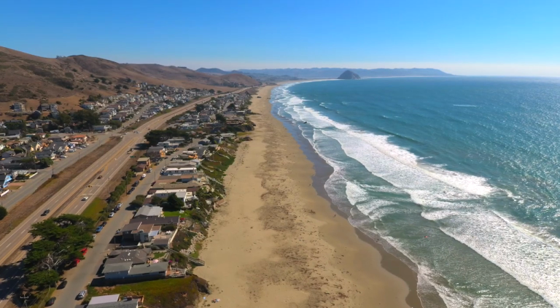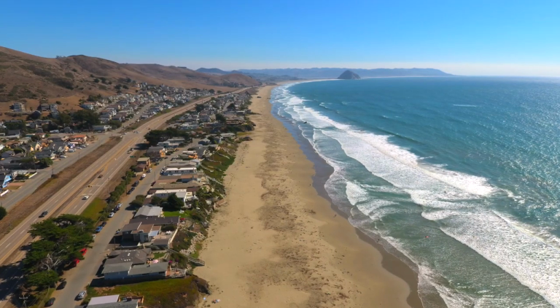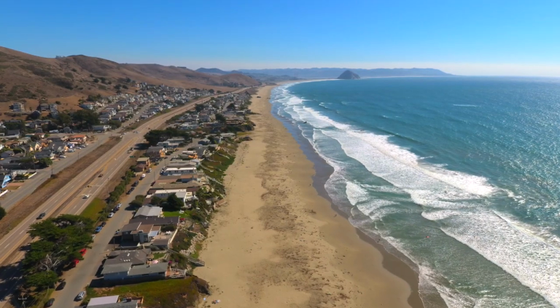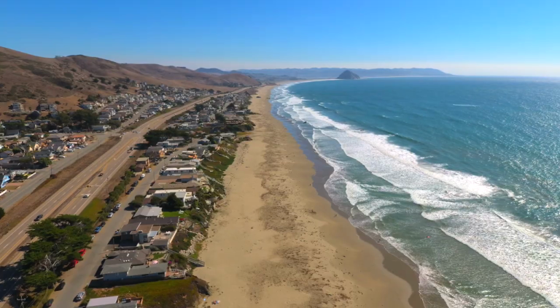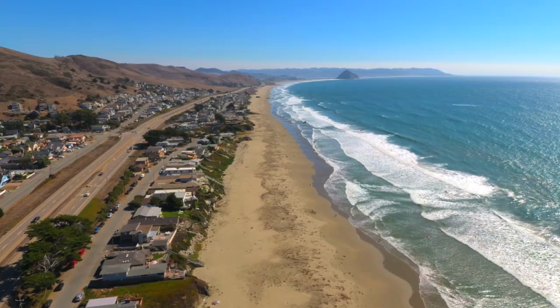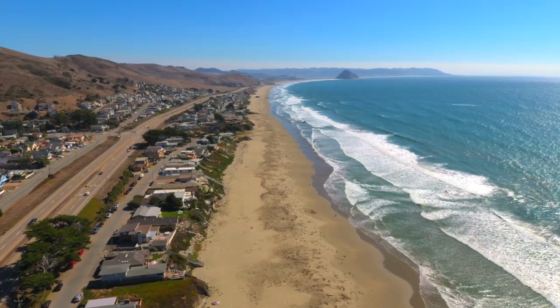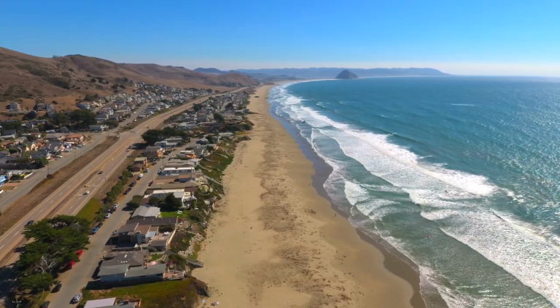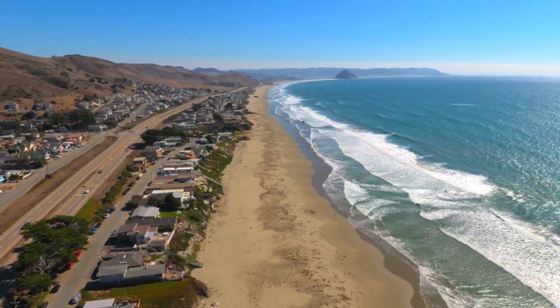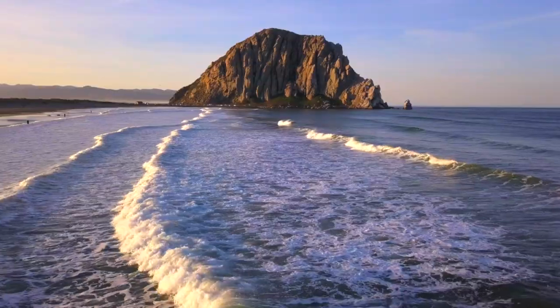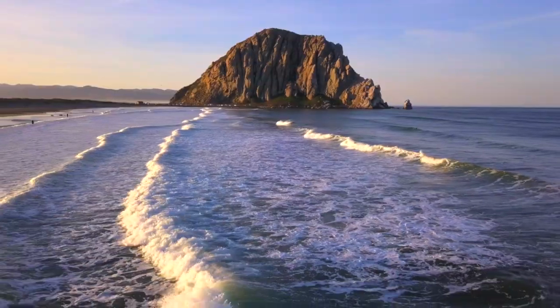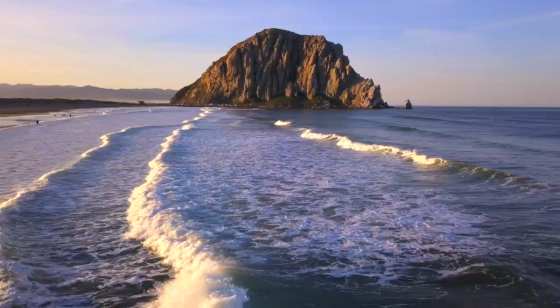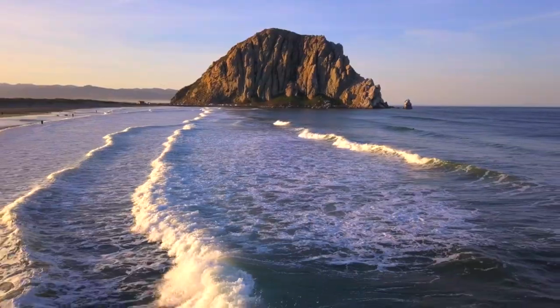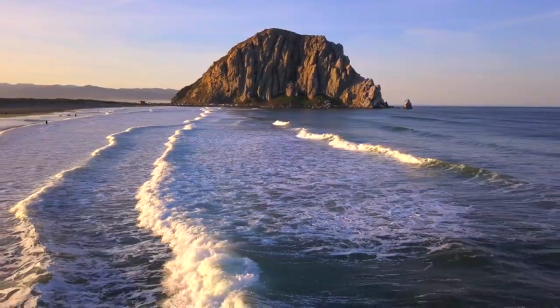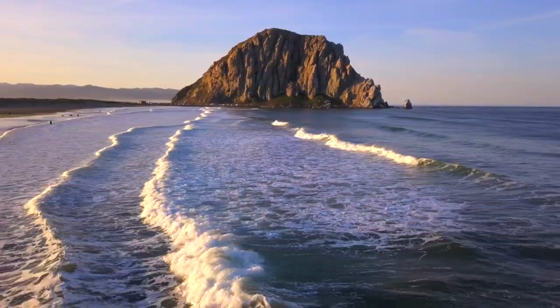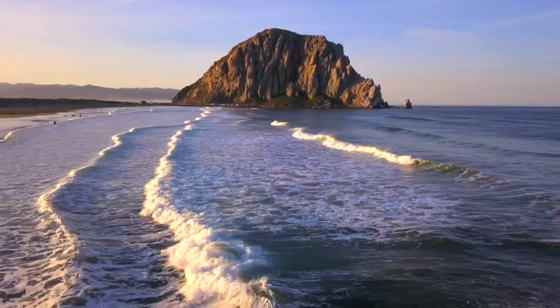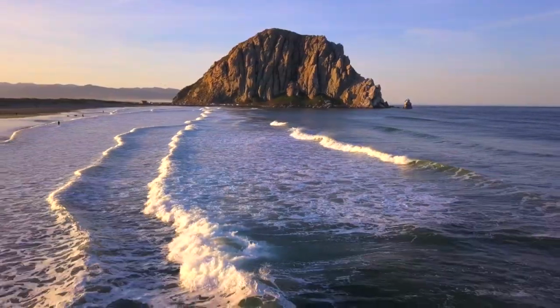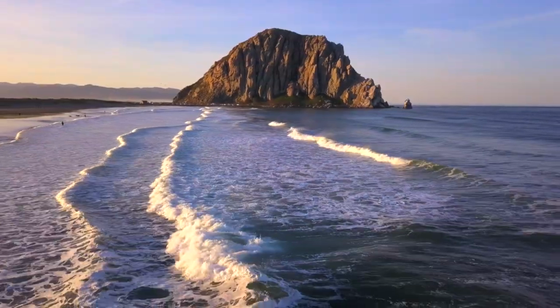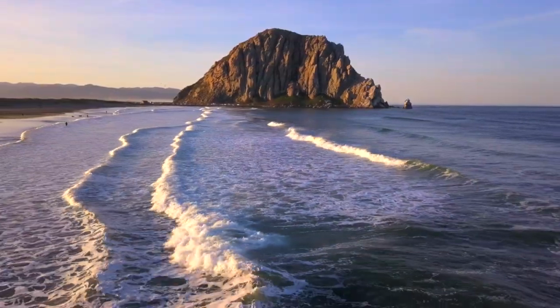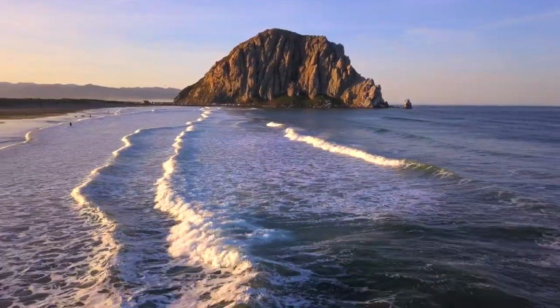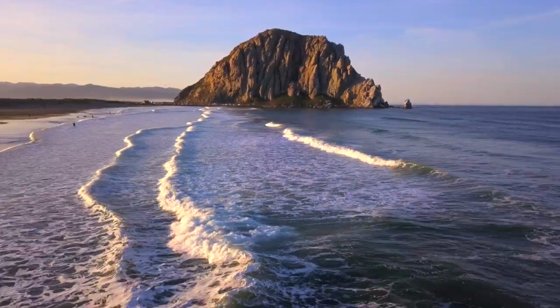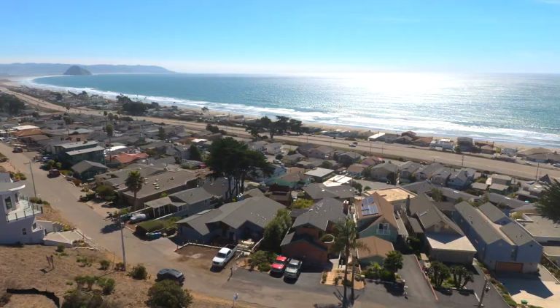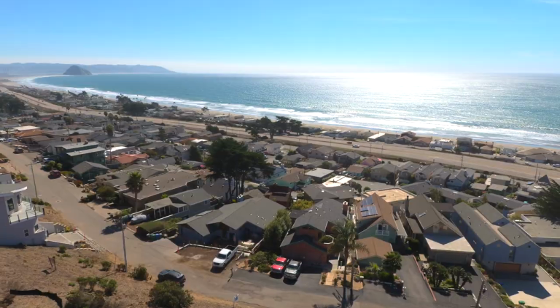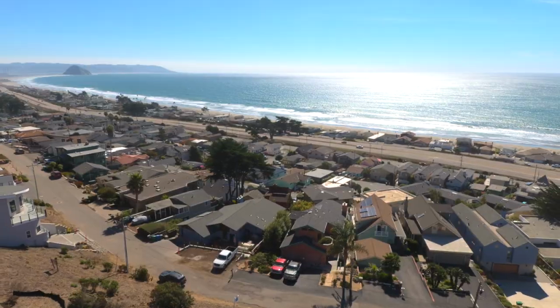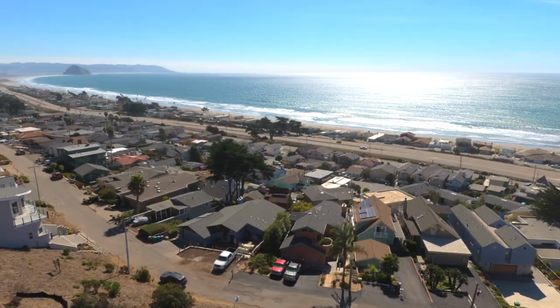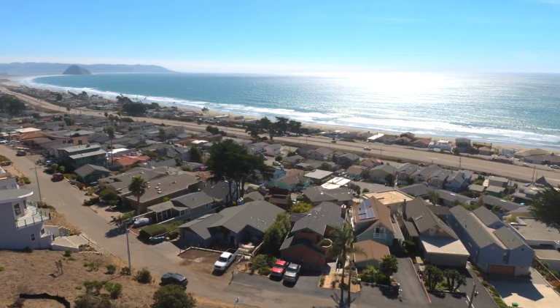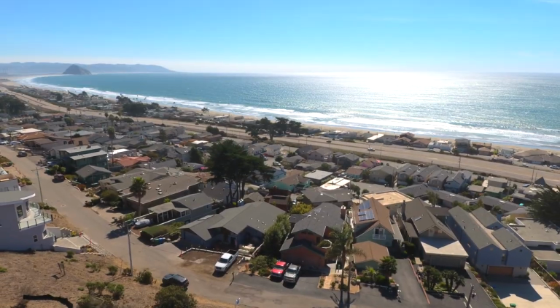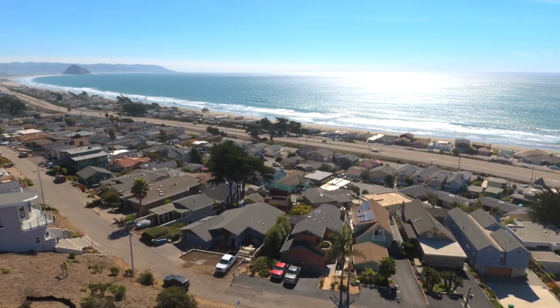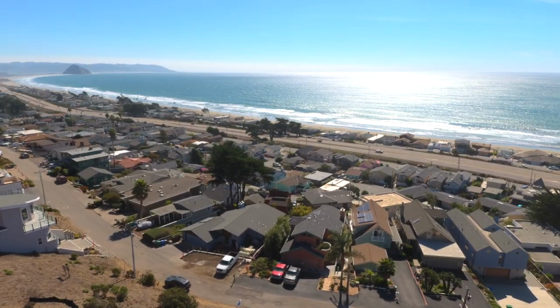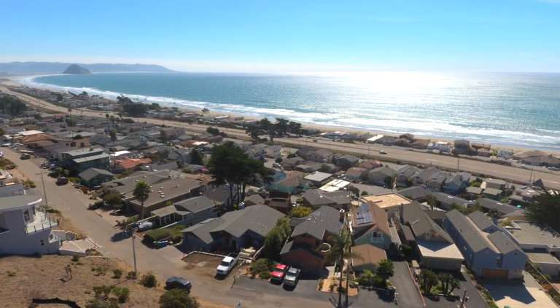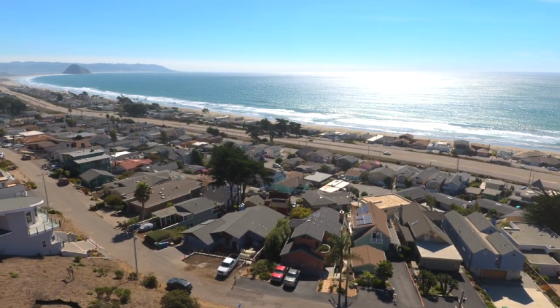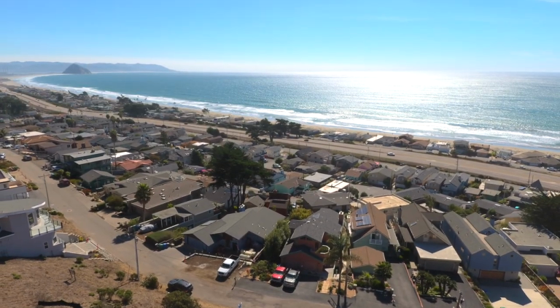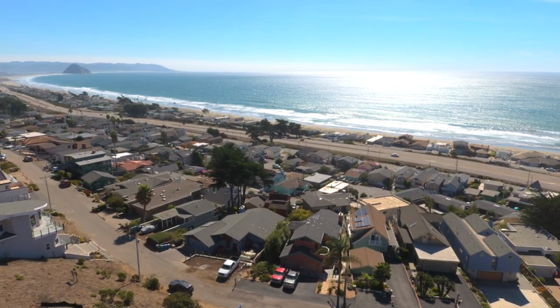Treat yourself to the luxury living of Cayucas.